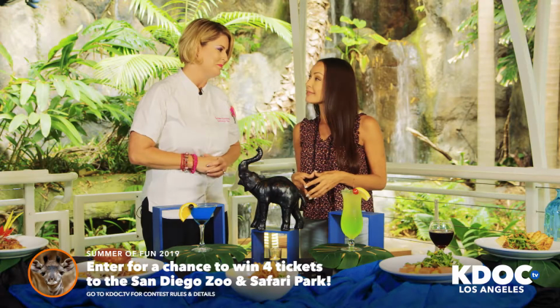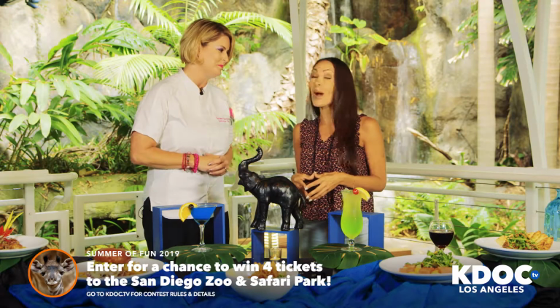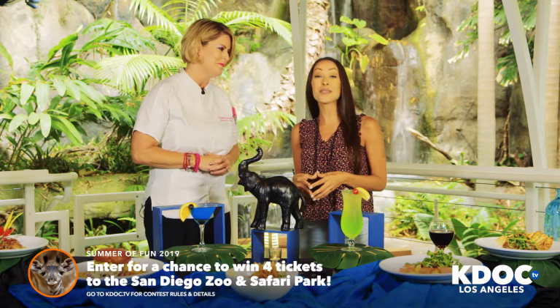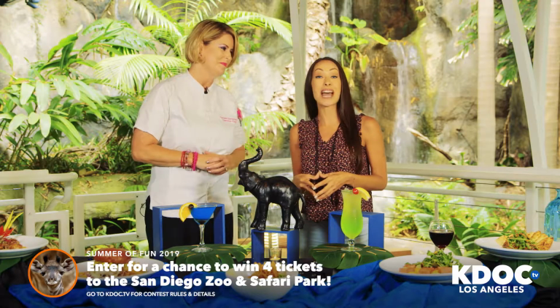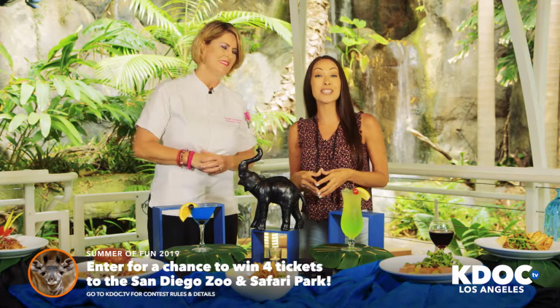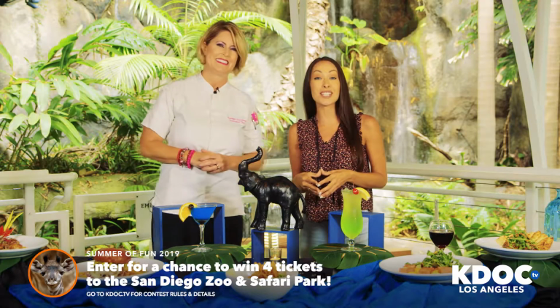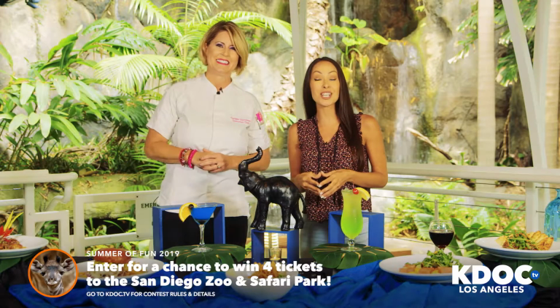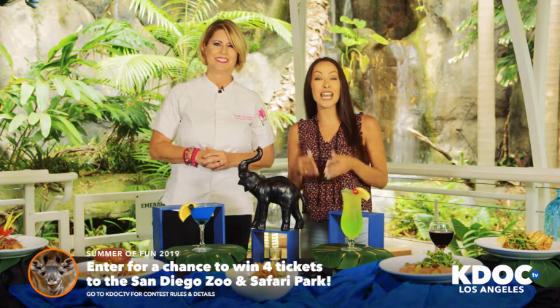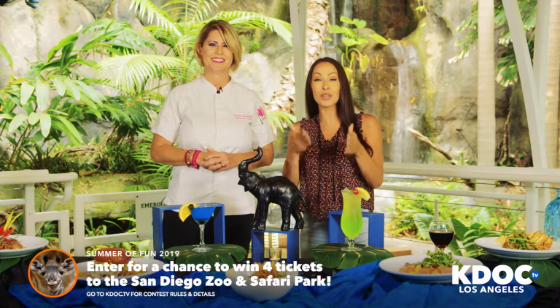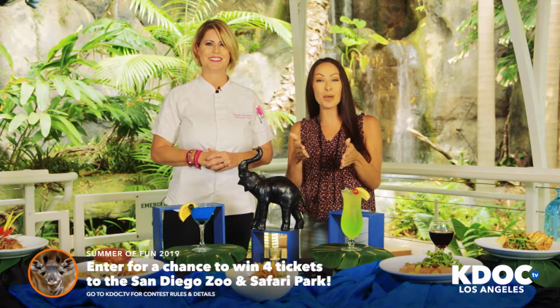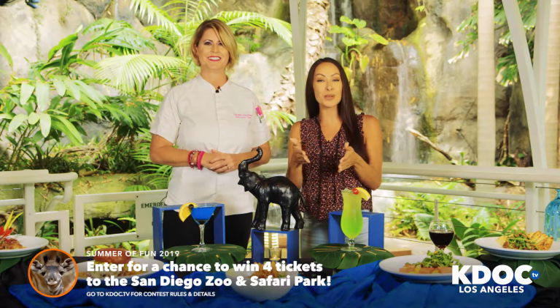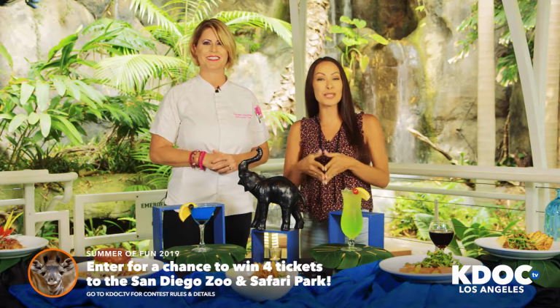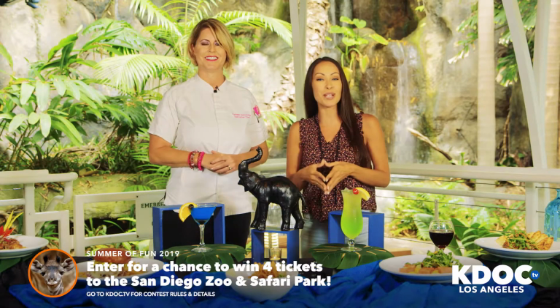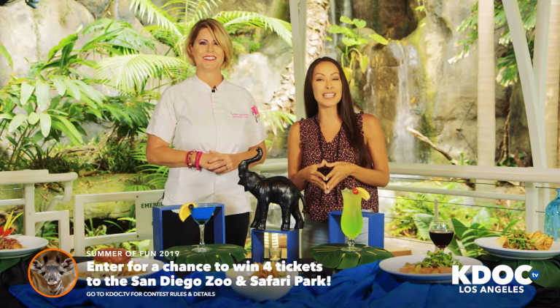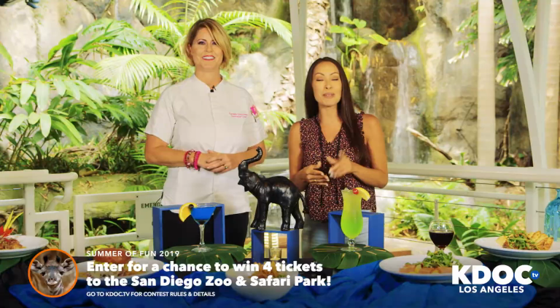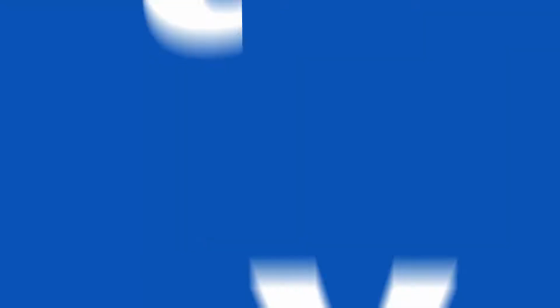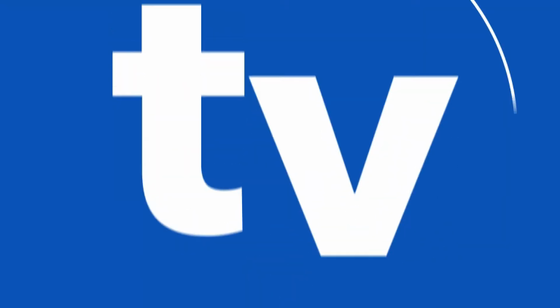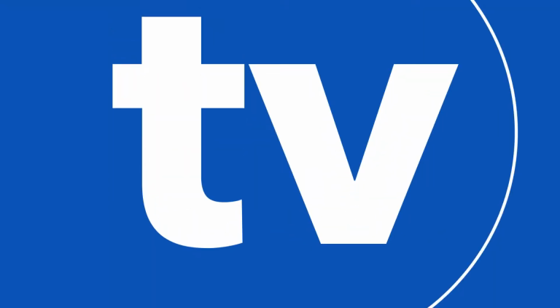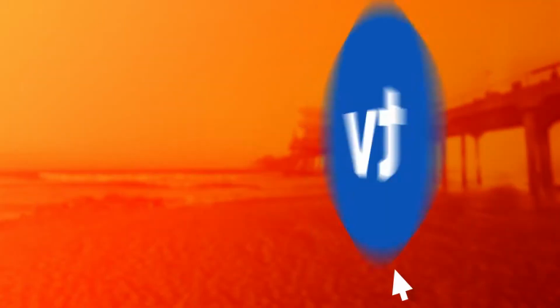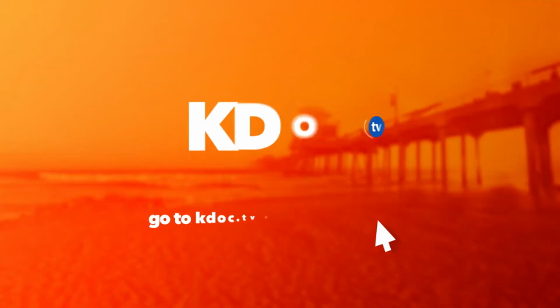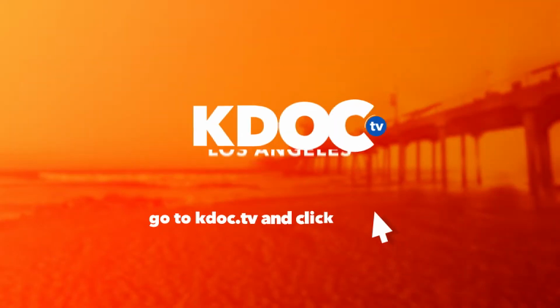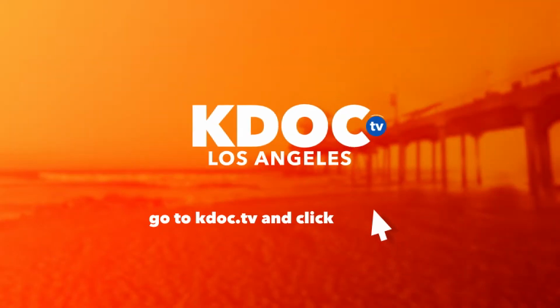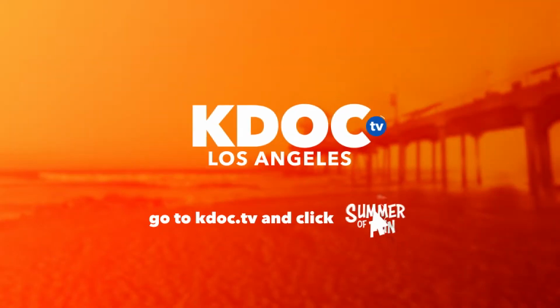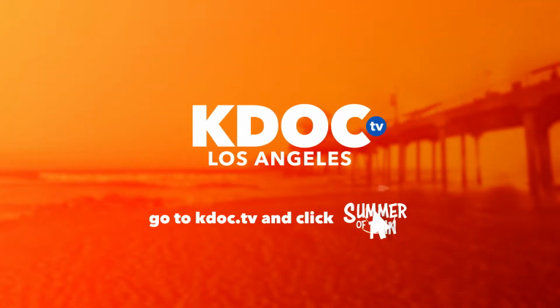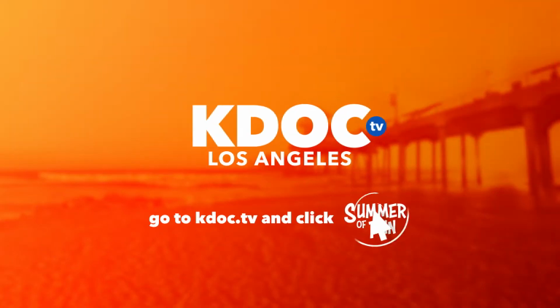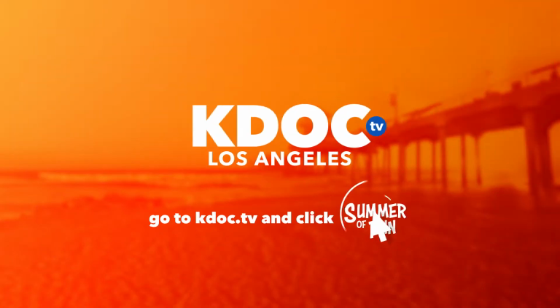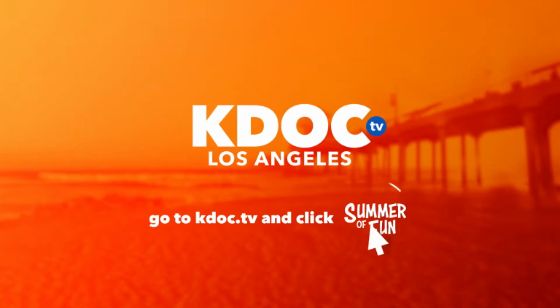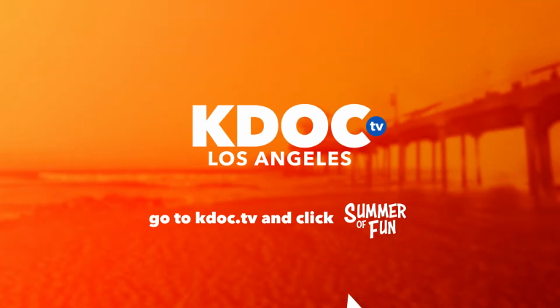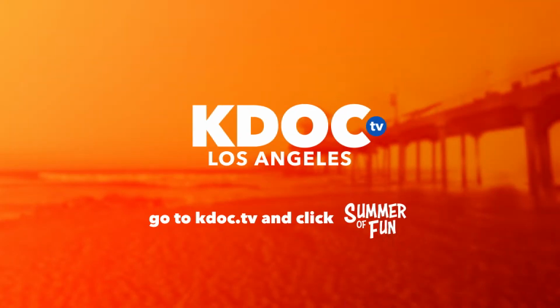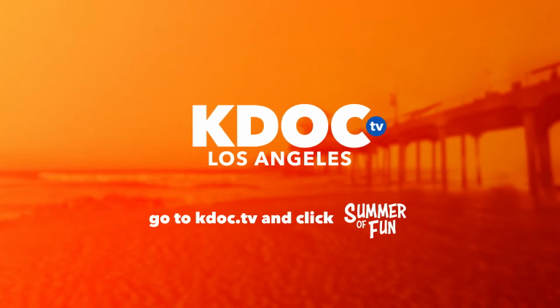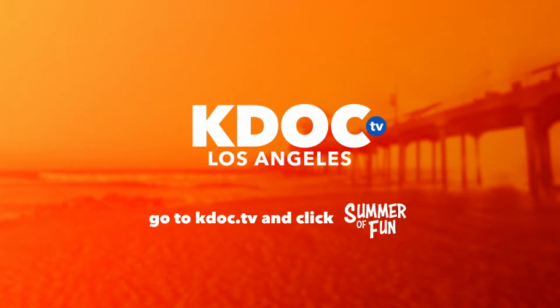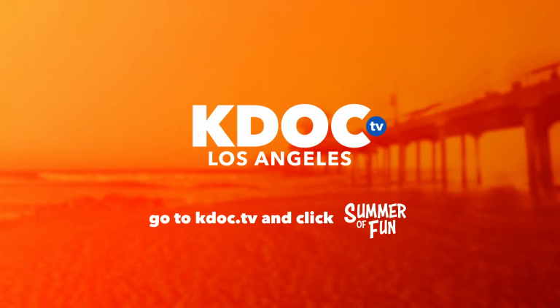Wow, sounds delicious, and you'll be able to experience it because we're giving away tickets. Go to kdlc.tv and click Summer of Fun.